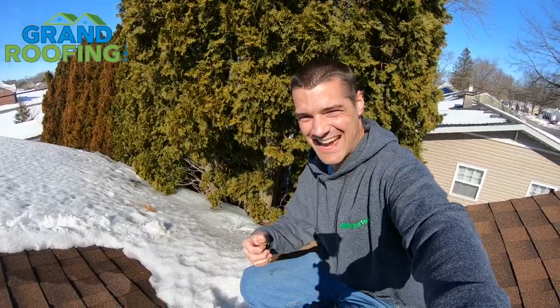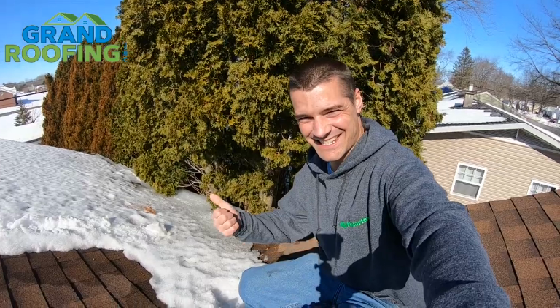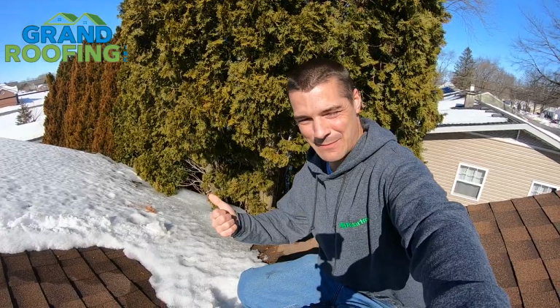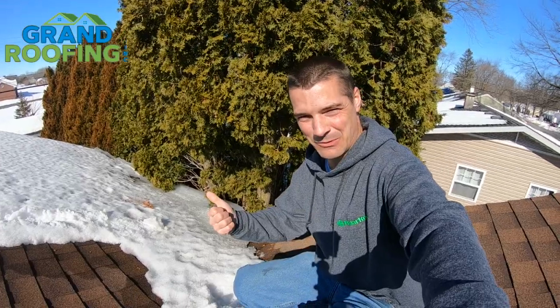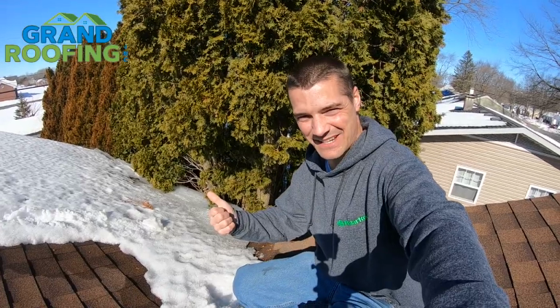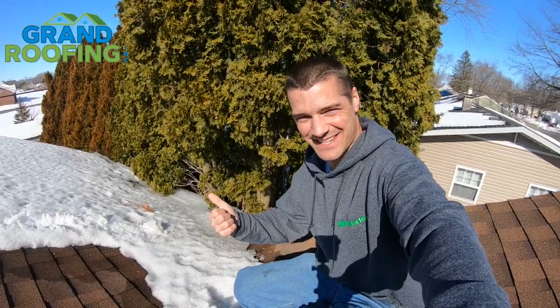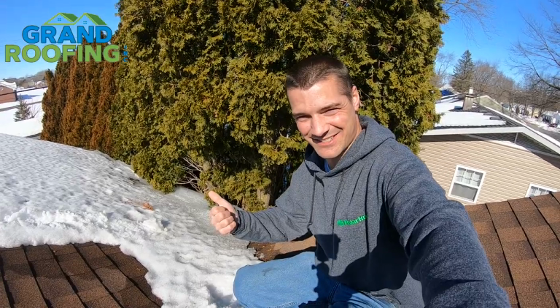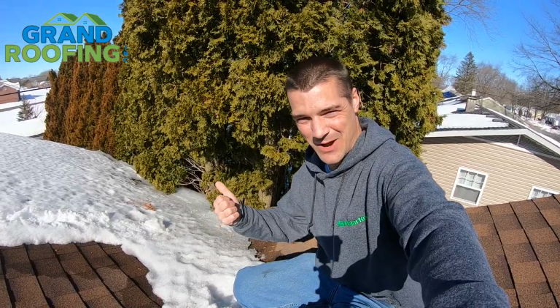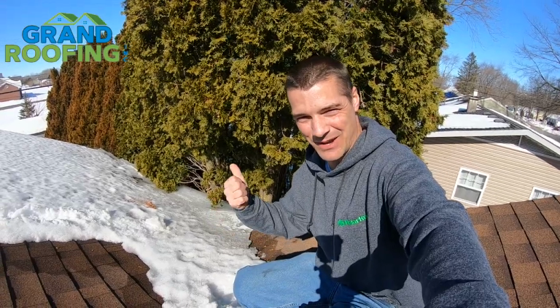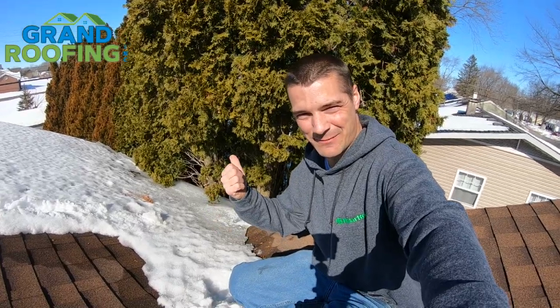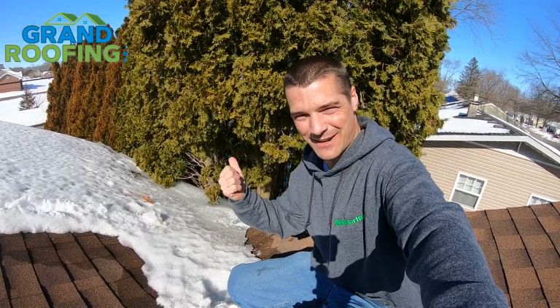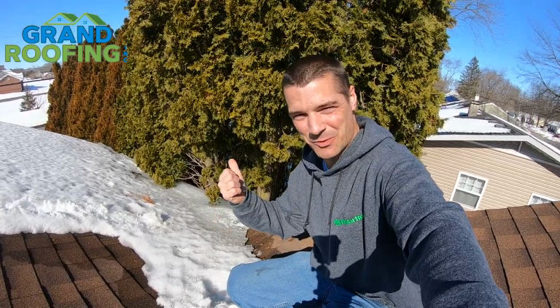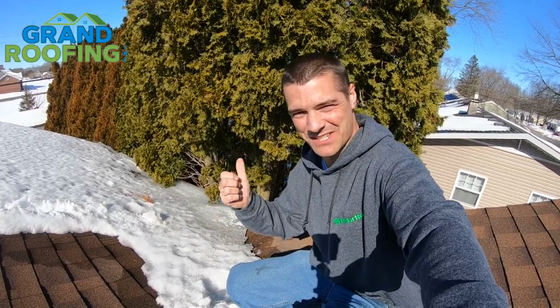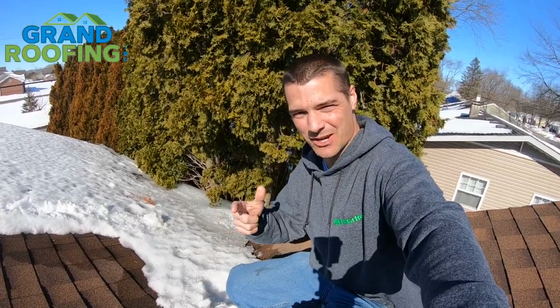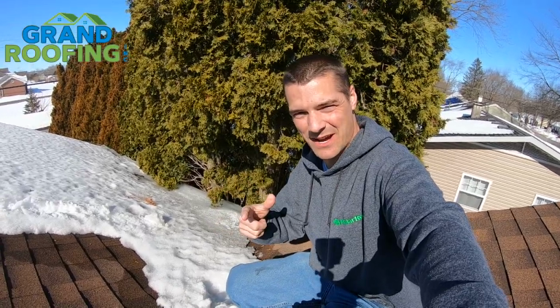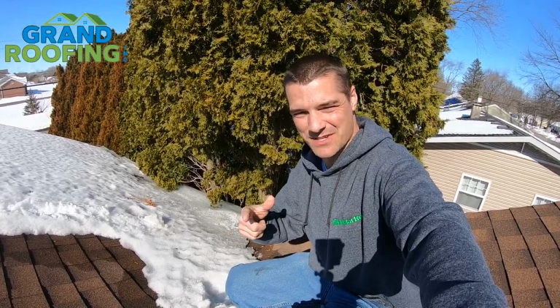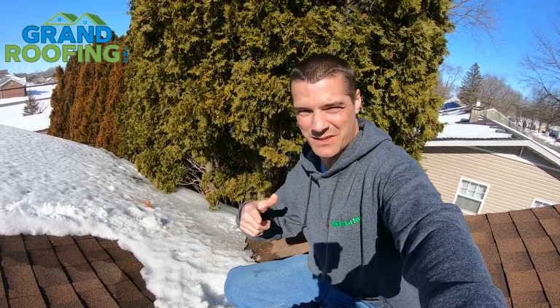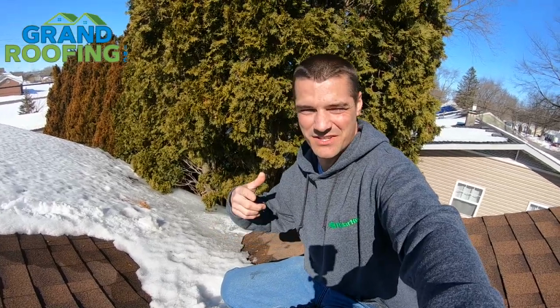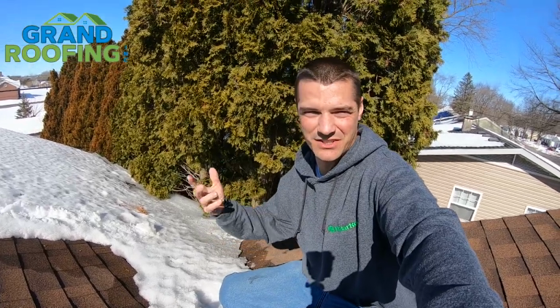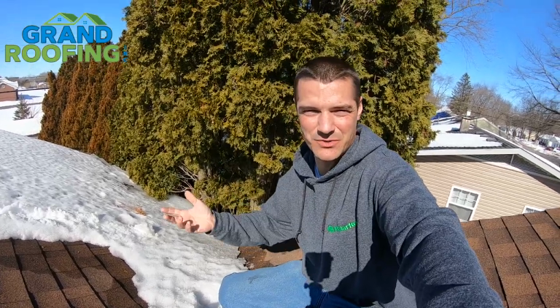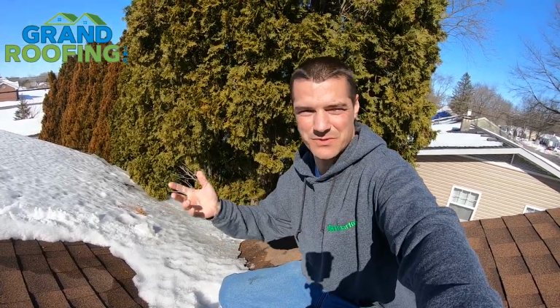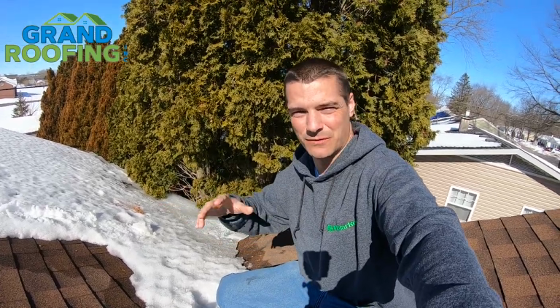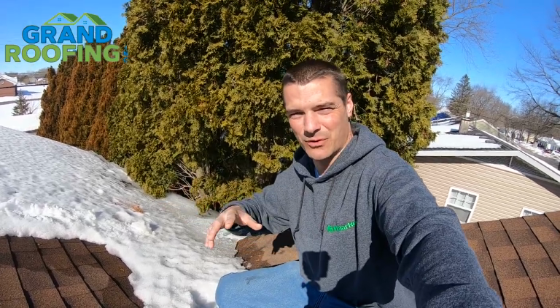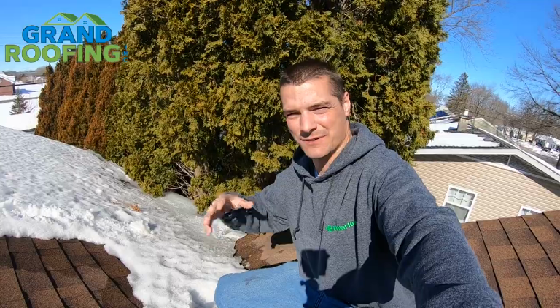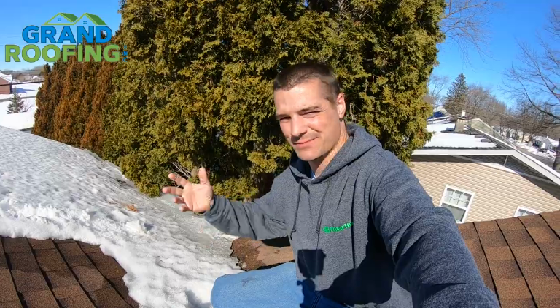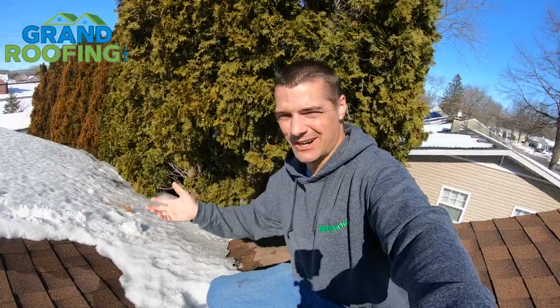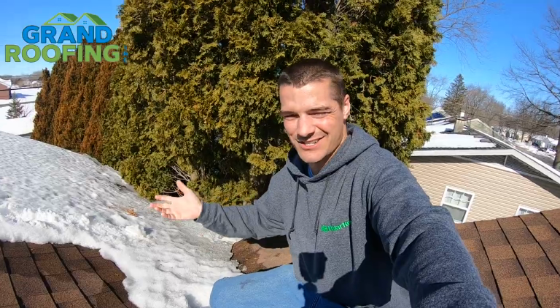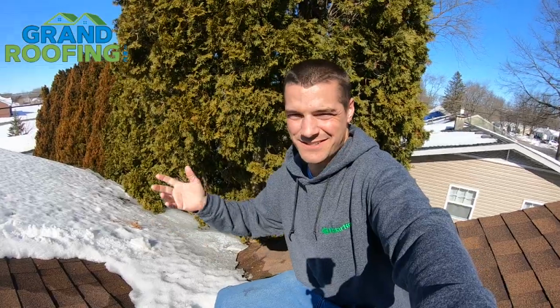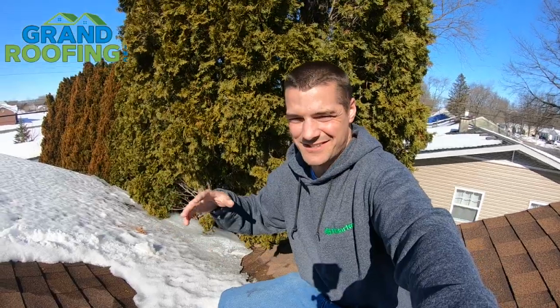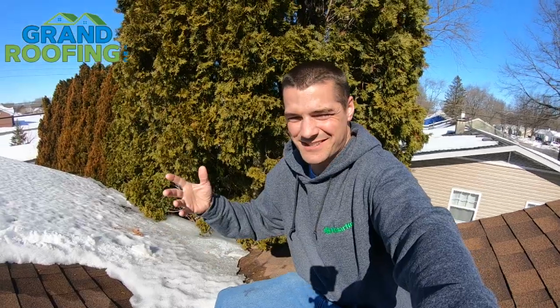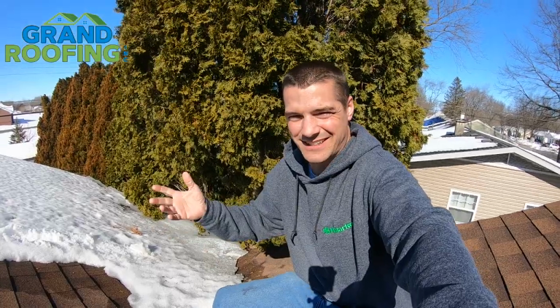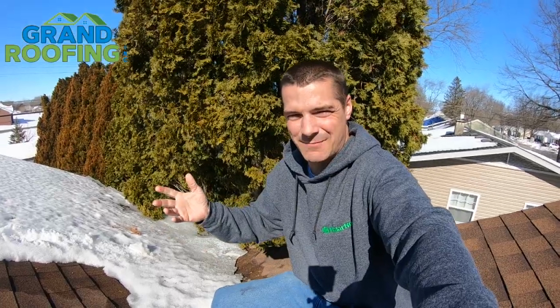Ice damming. What is it? It's right behind me here. We're going to talk about it, some things you can do to avoid it, precautions, things like that.